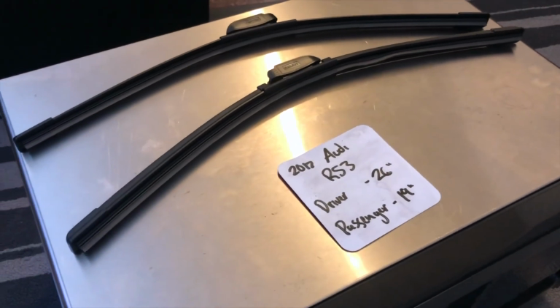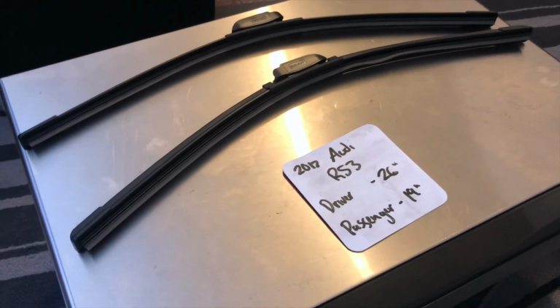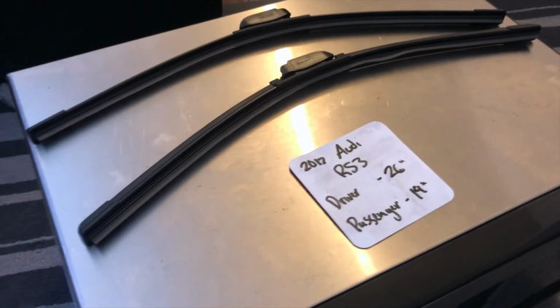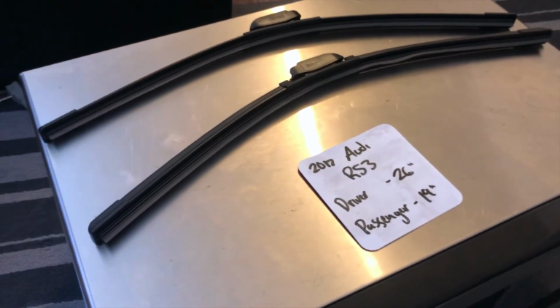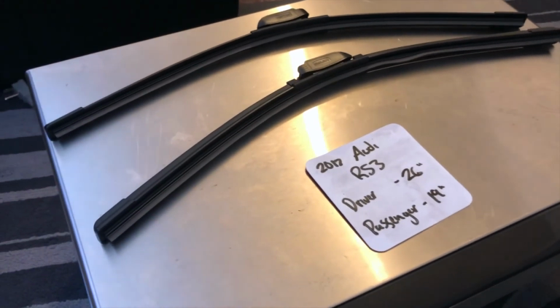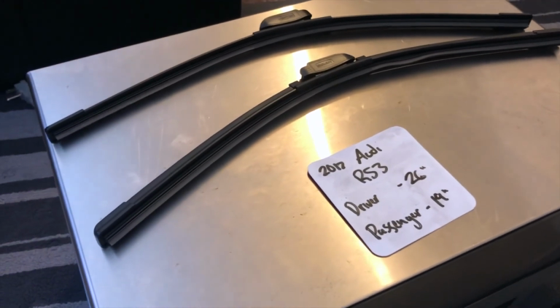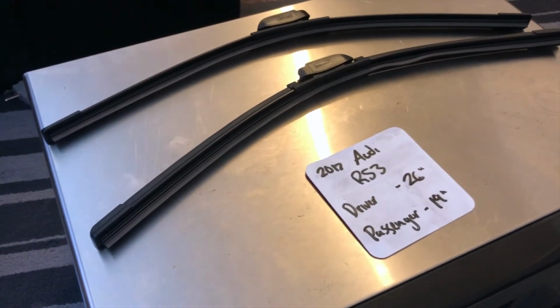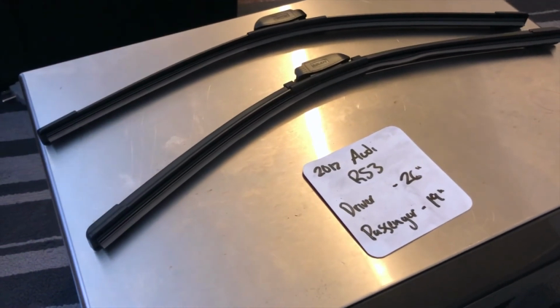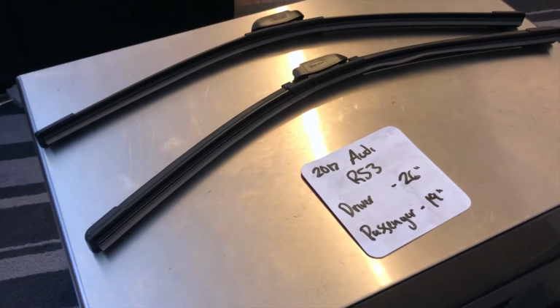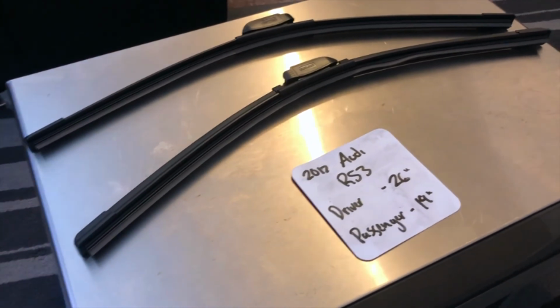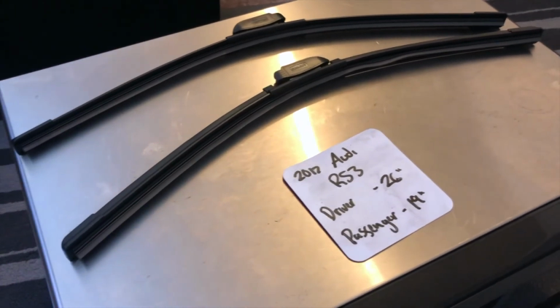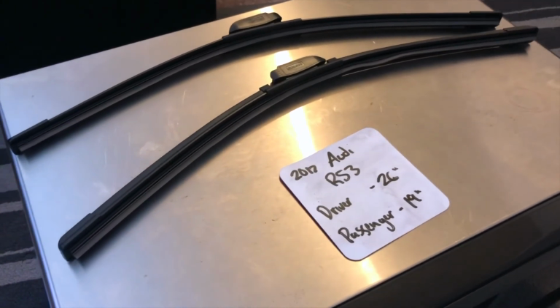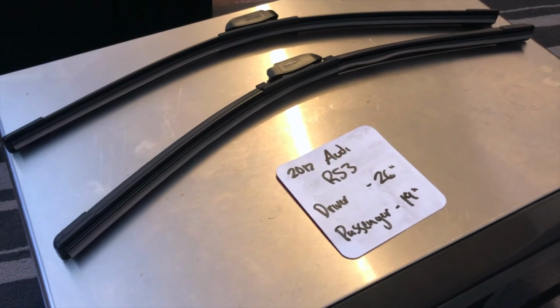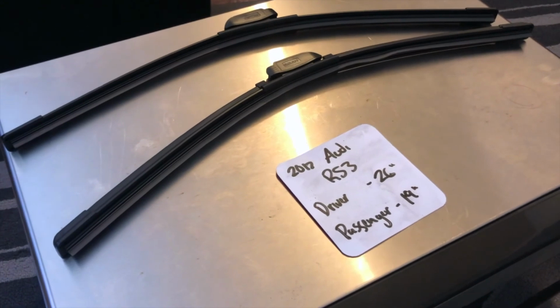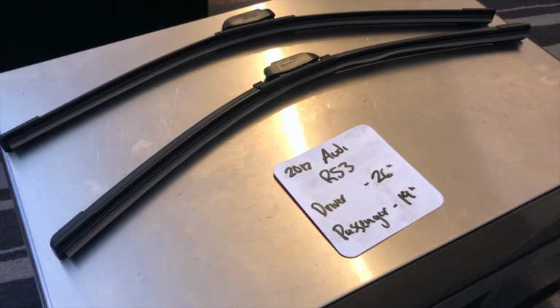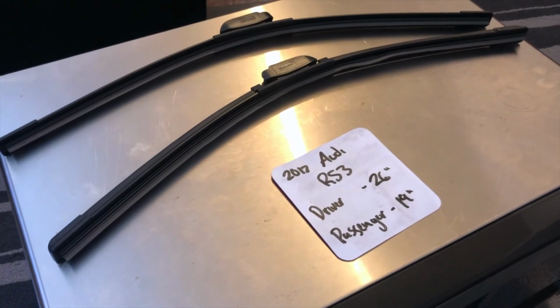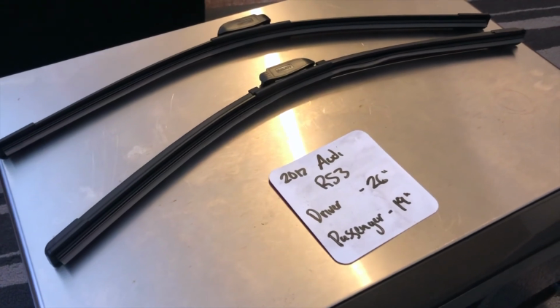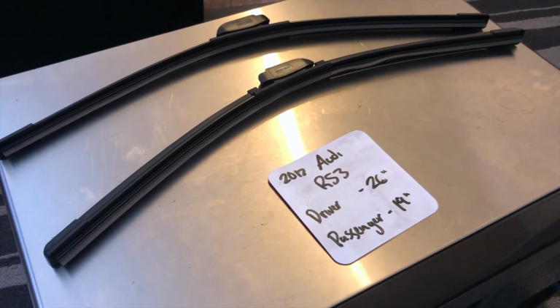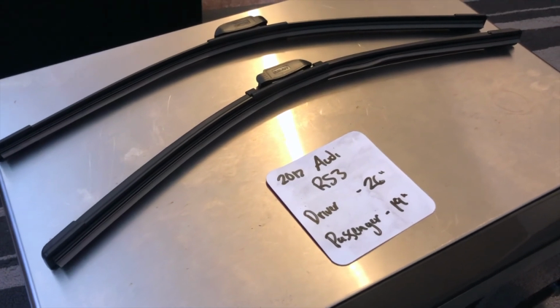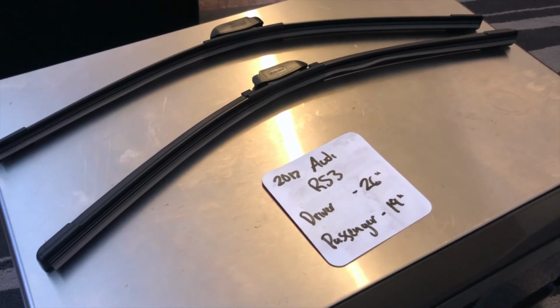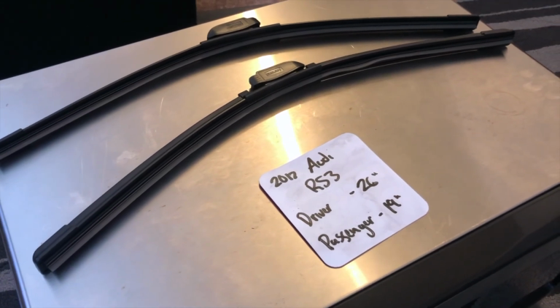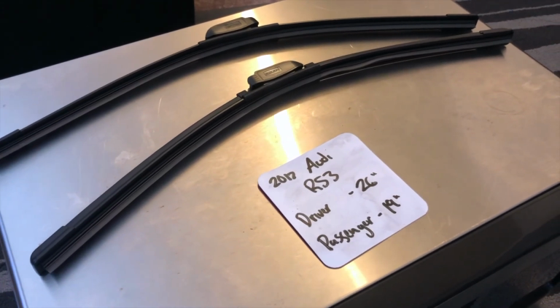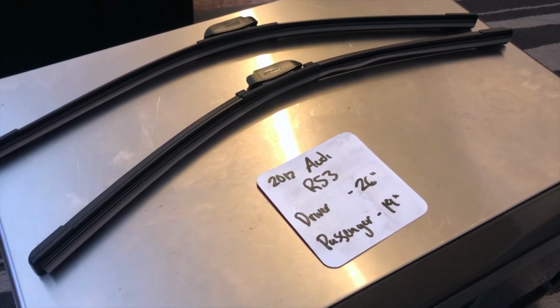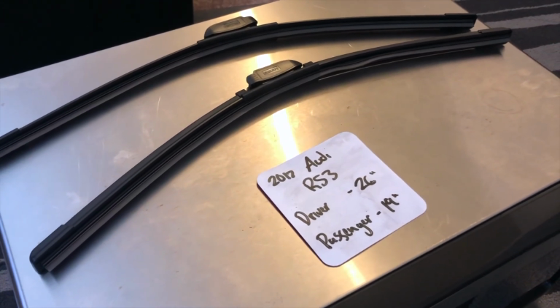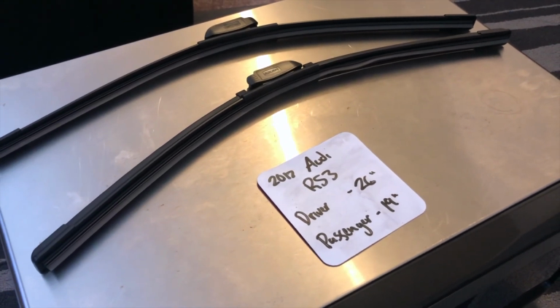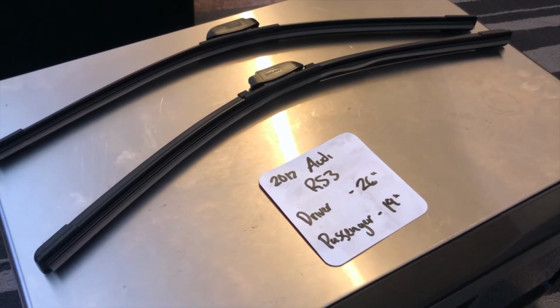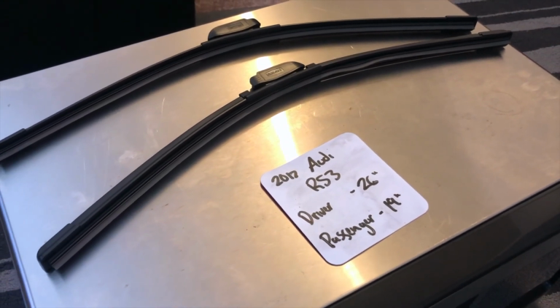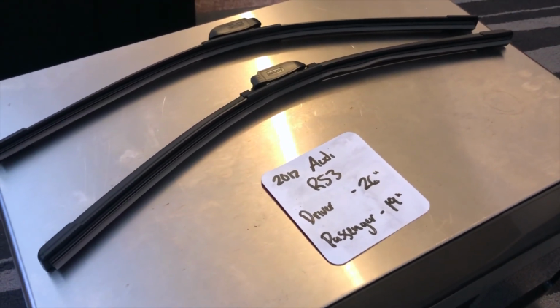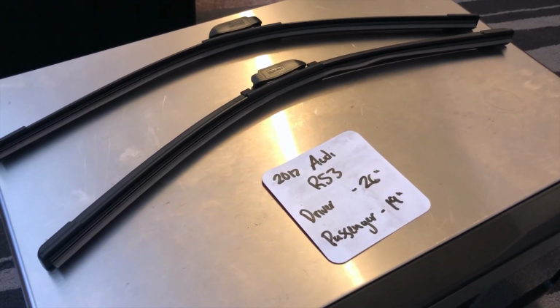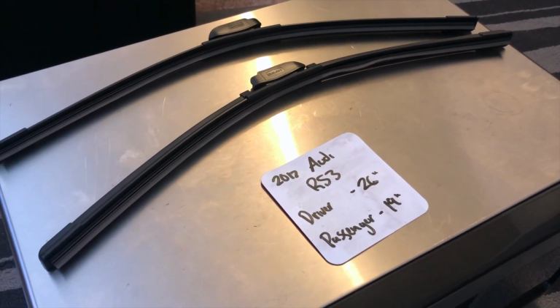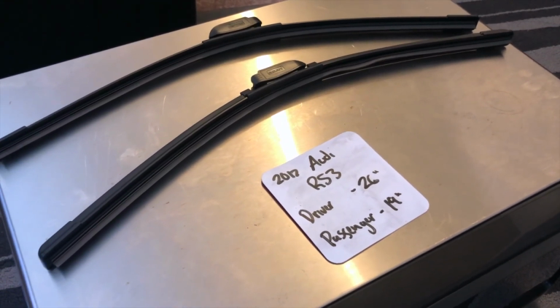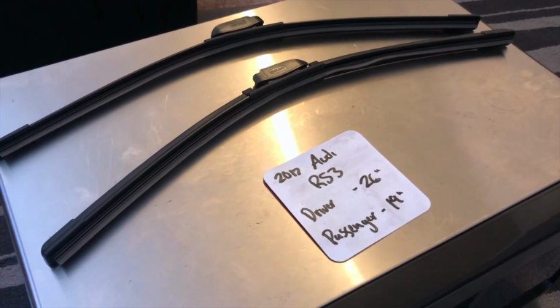Alright you guys, that's all for today. Make sure to keep your wiper blades fresh so that you and your family can stay safe while out on the road.